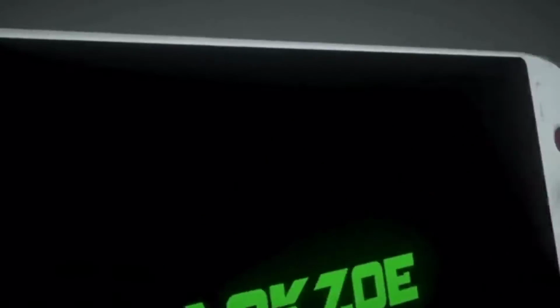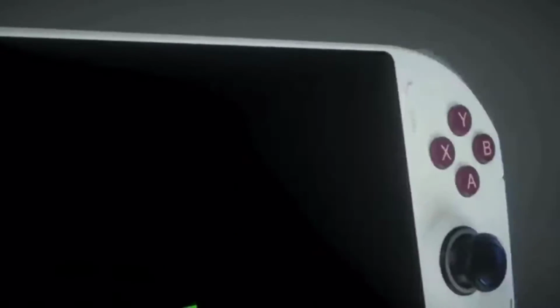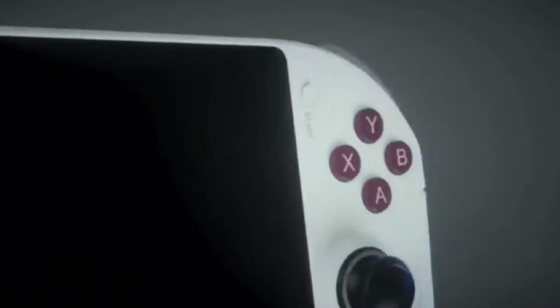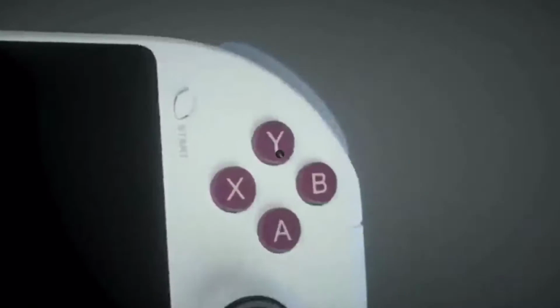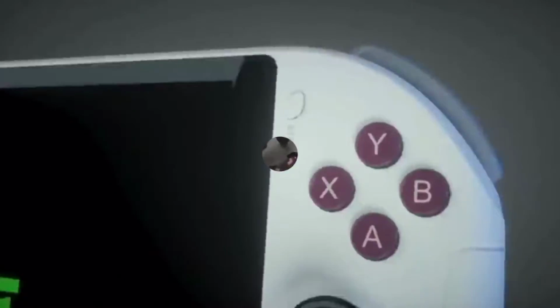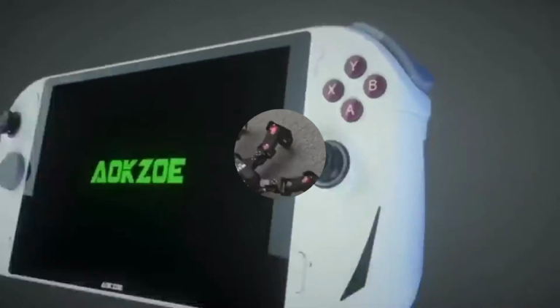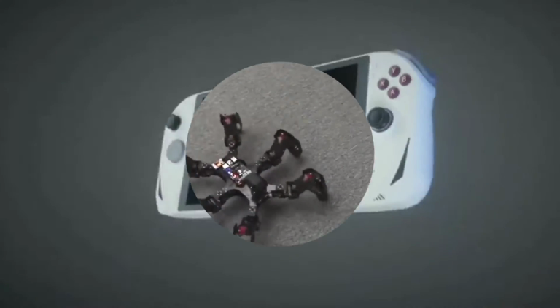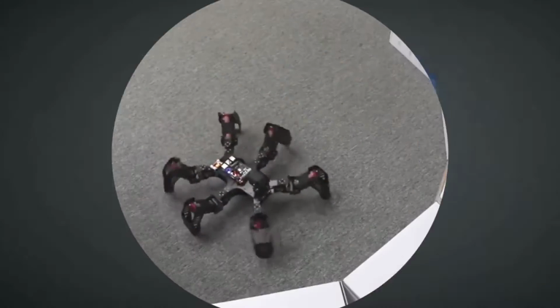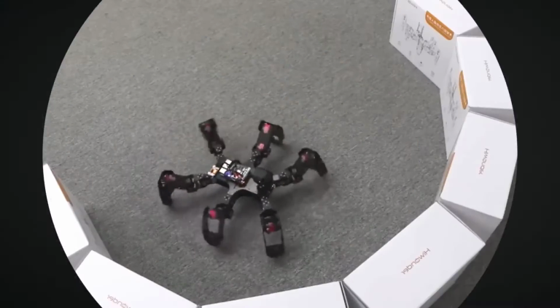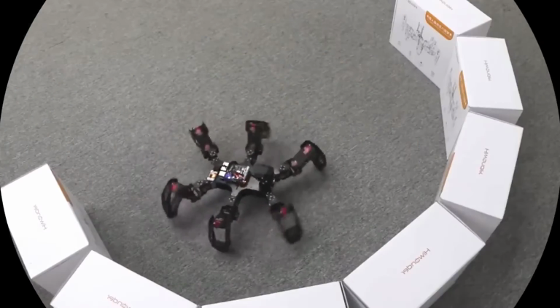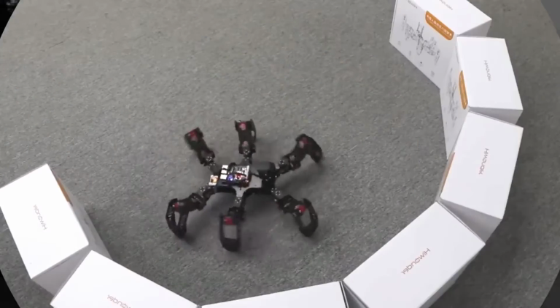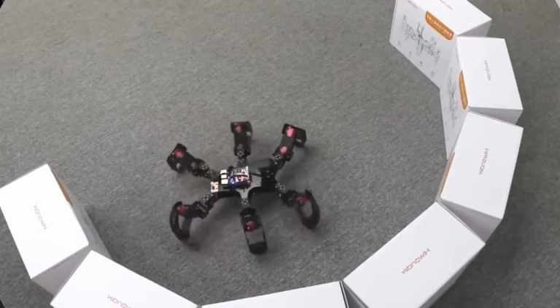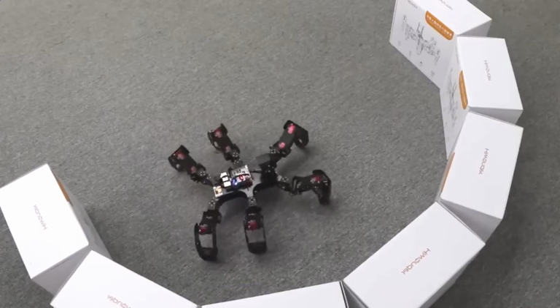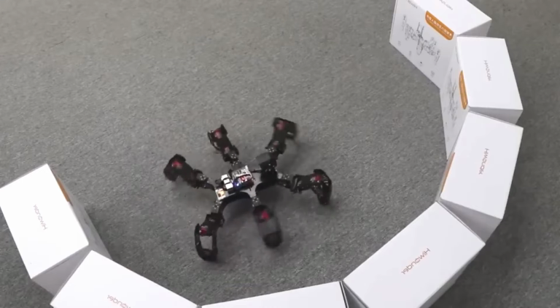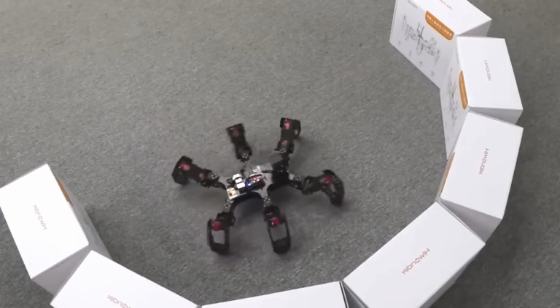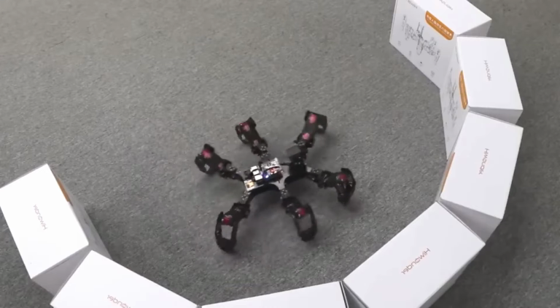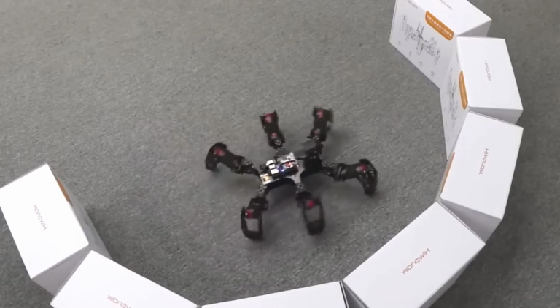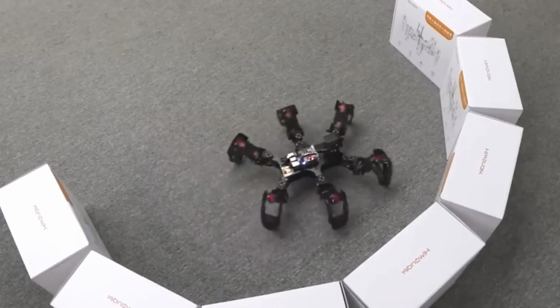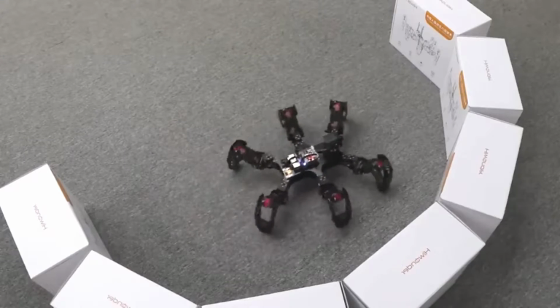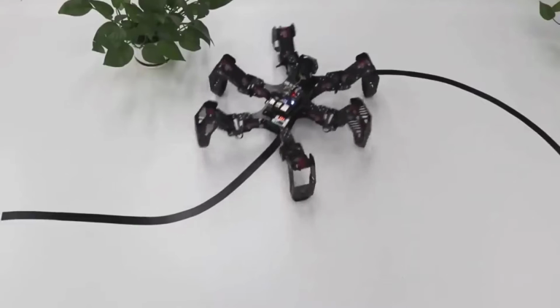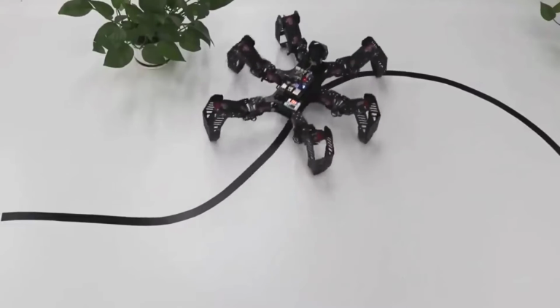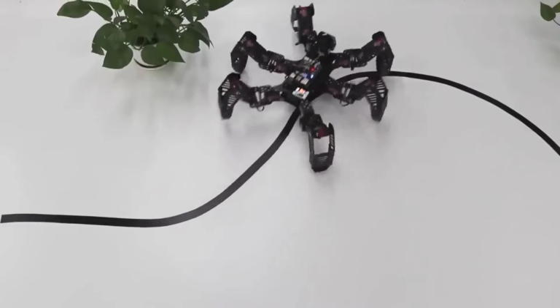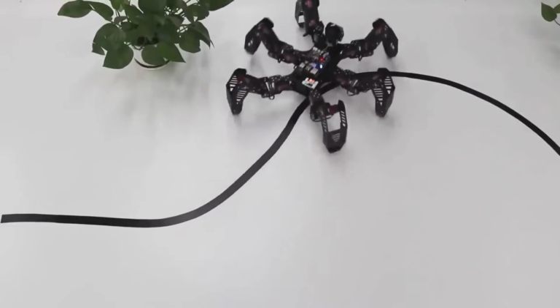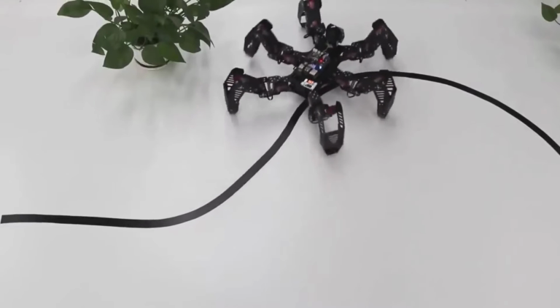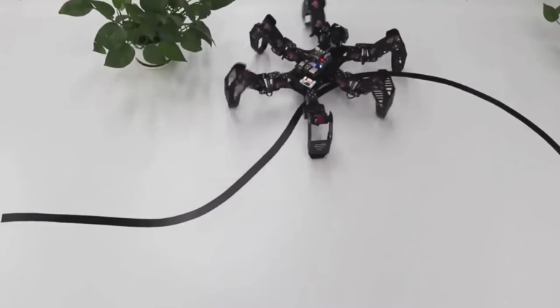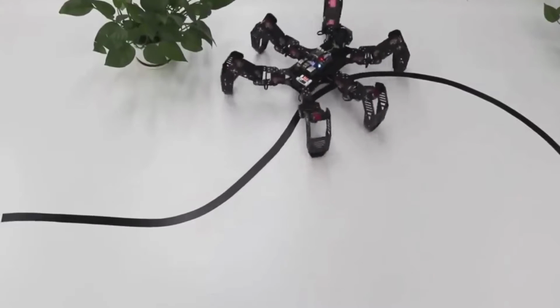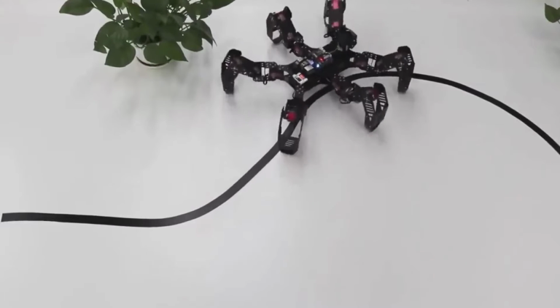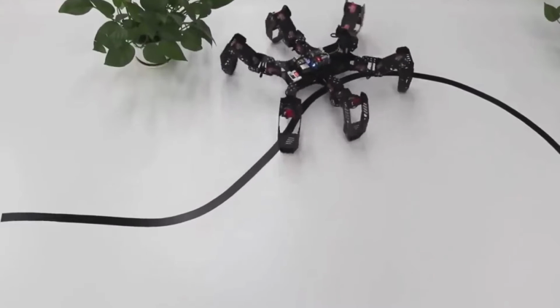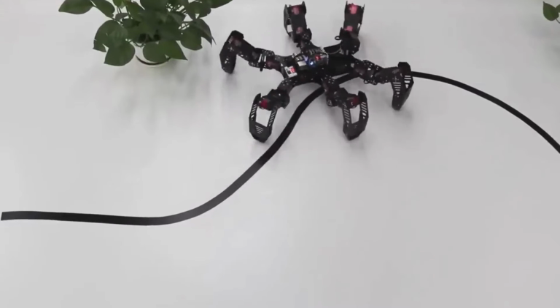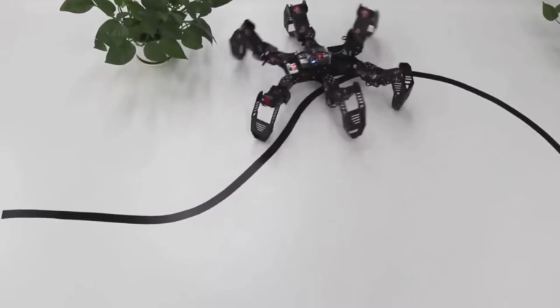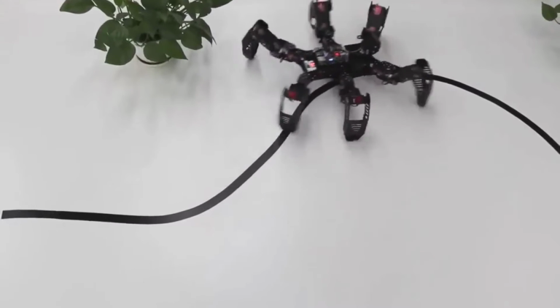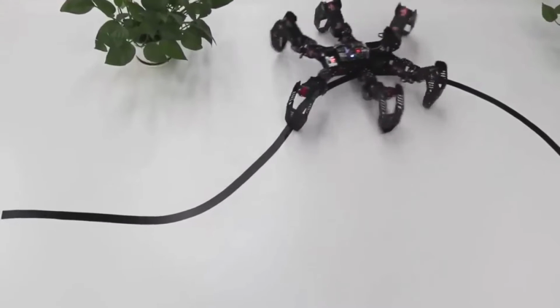The spider robot weighs about 5.3 pounds, and you have to pay six hundred dollars for it.